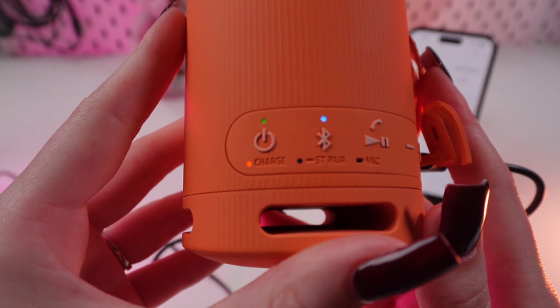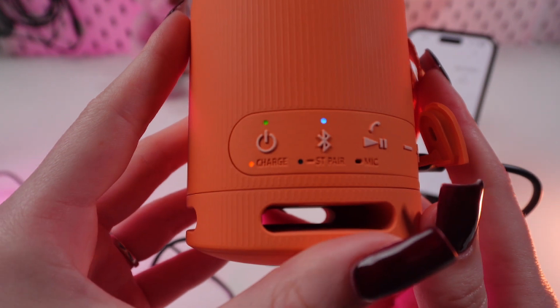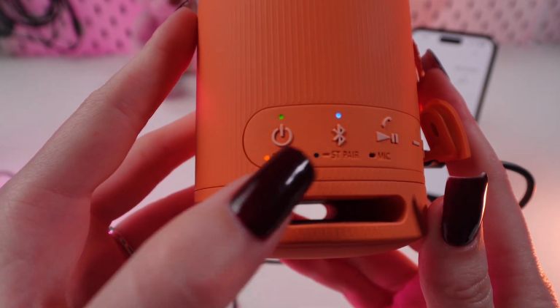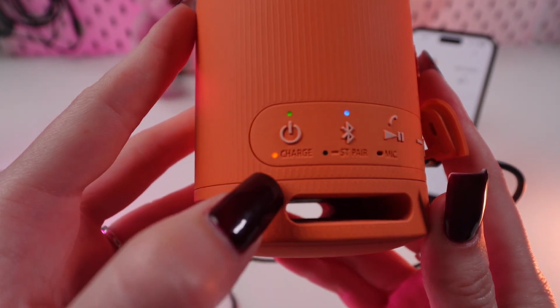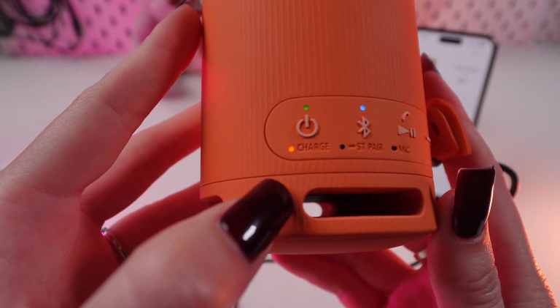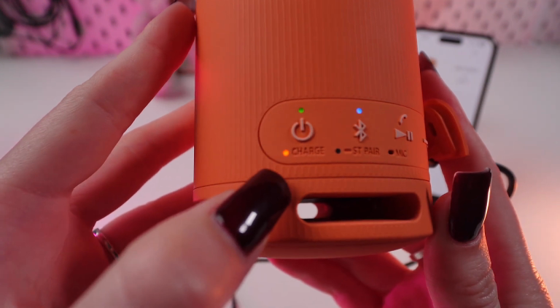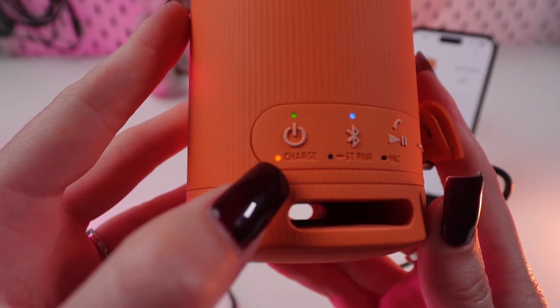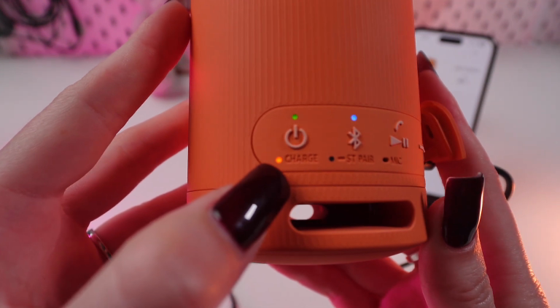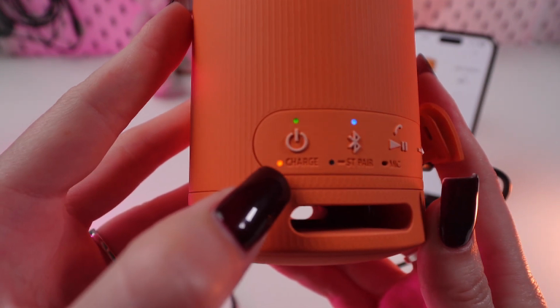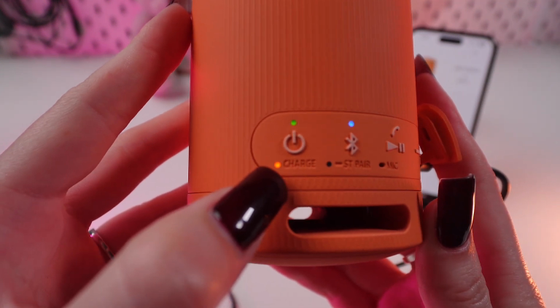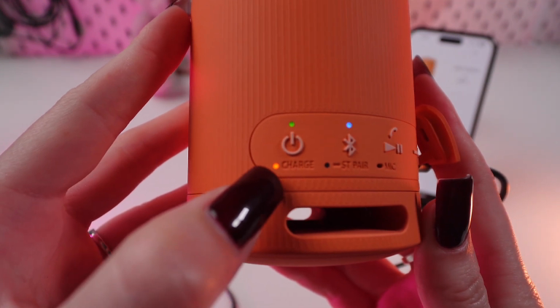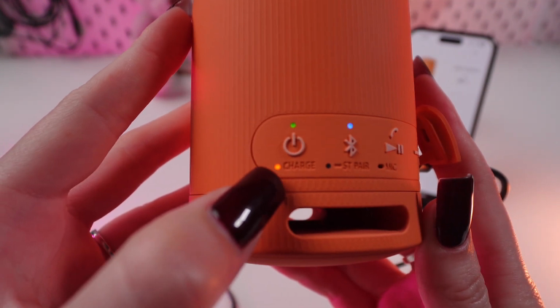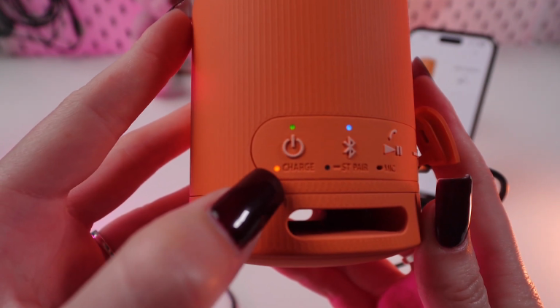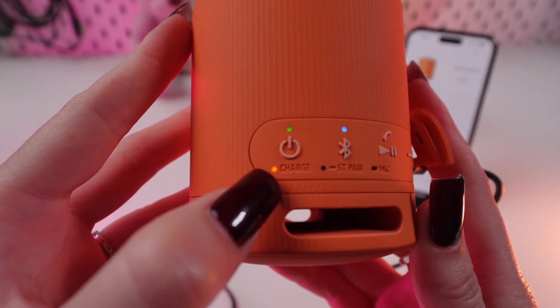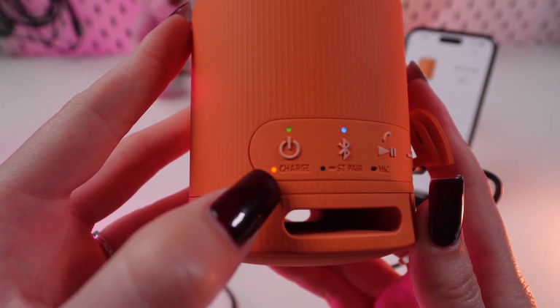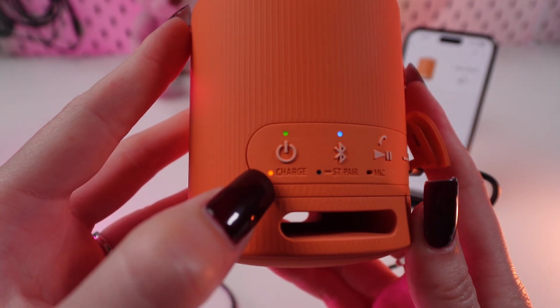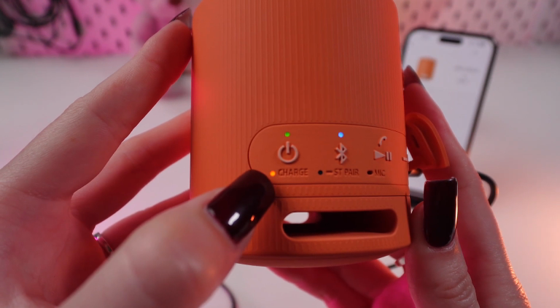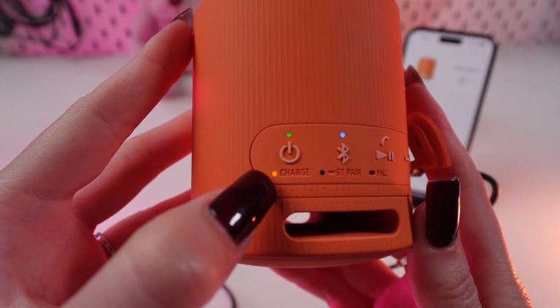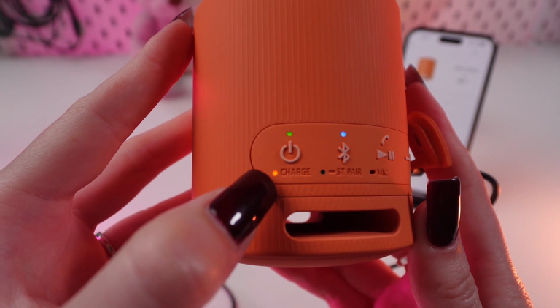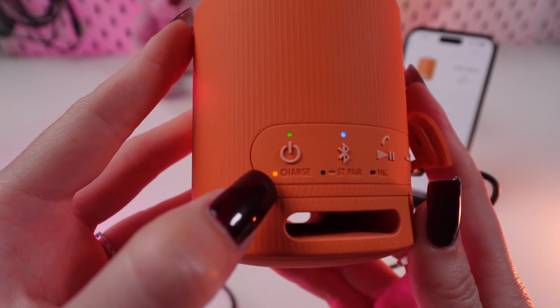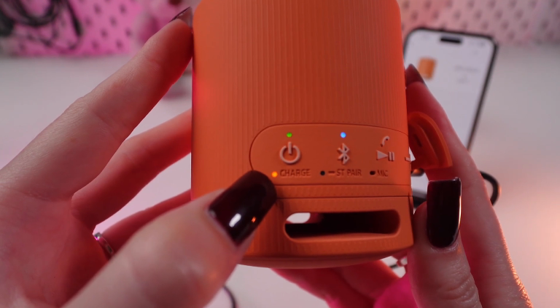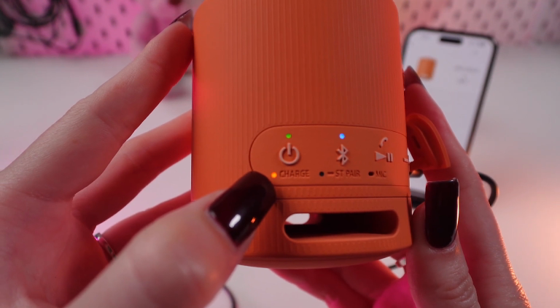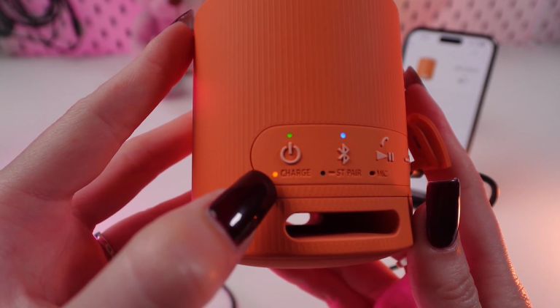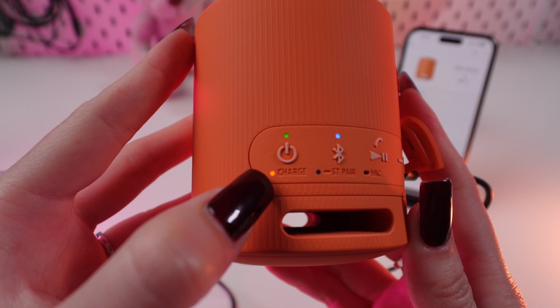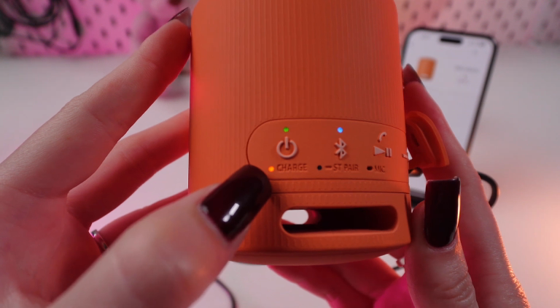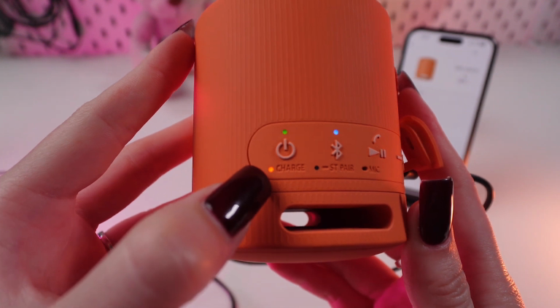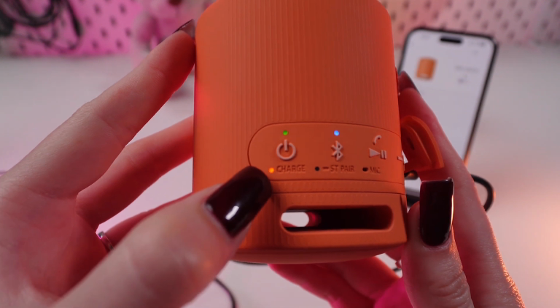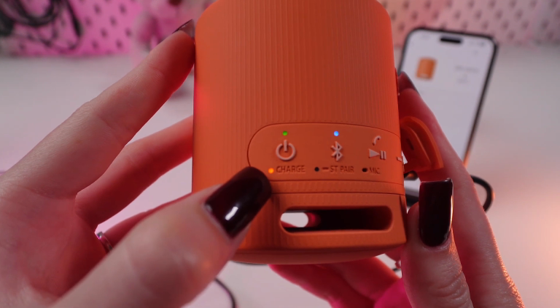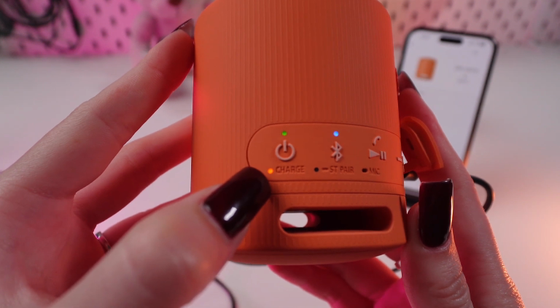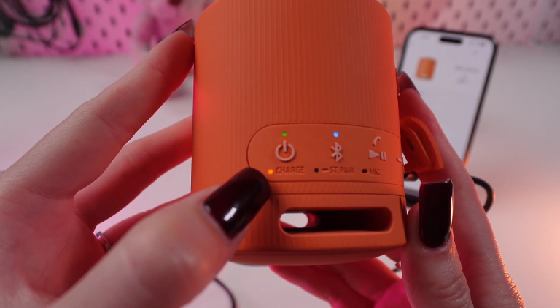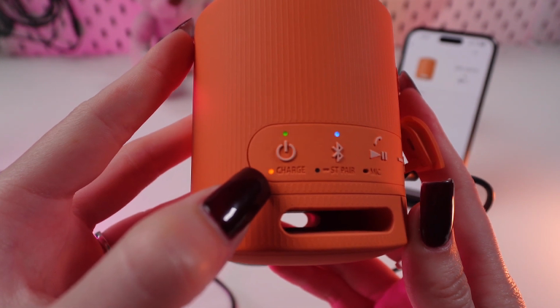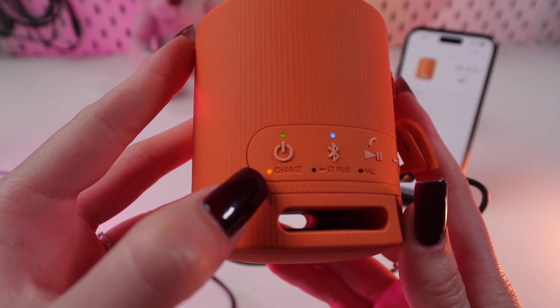As you can see, this indicator starts blinking orange. That means that you have a charging process with your speaker.